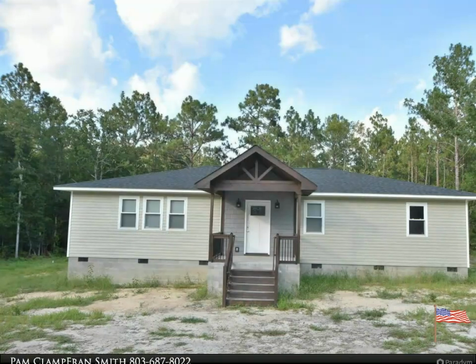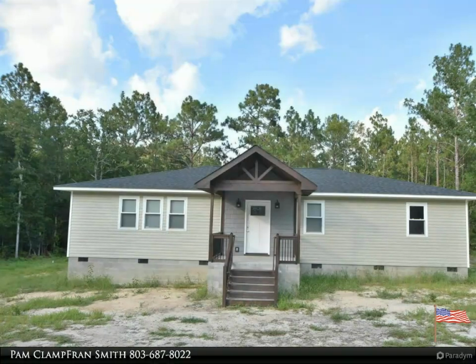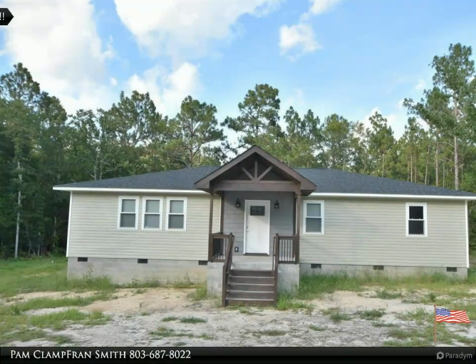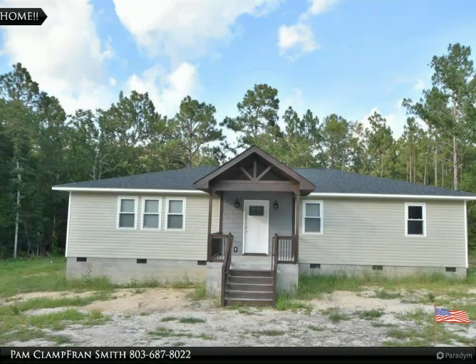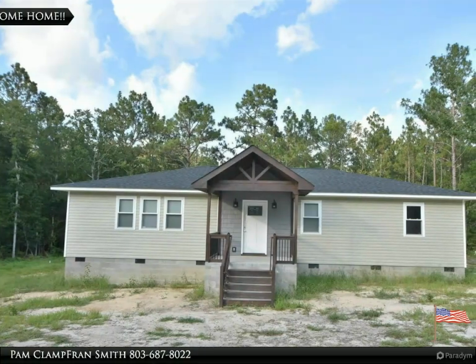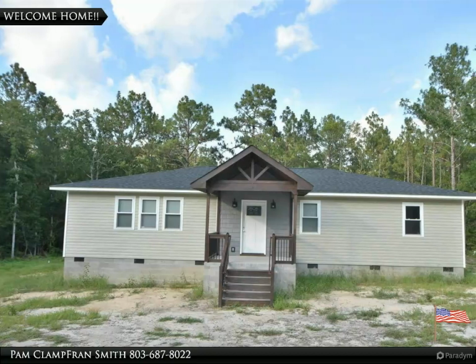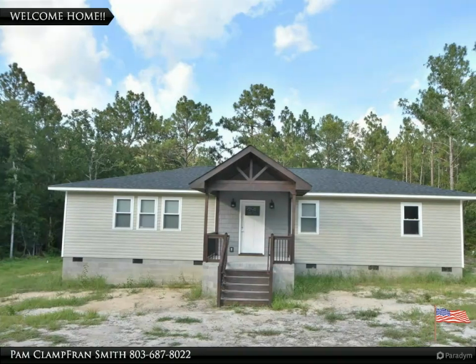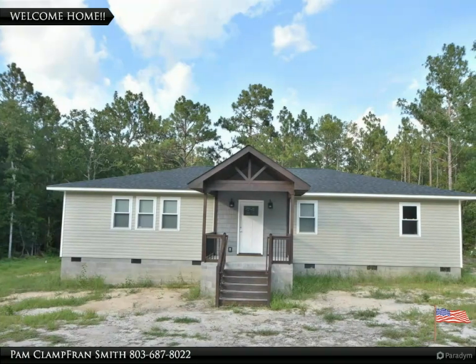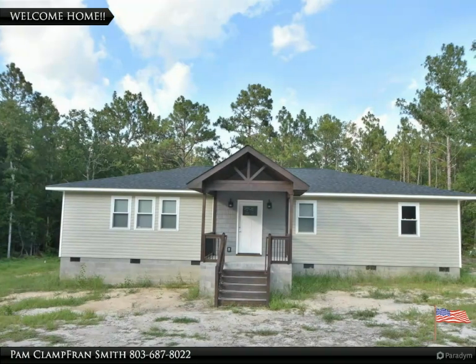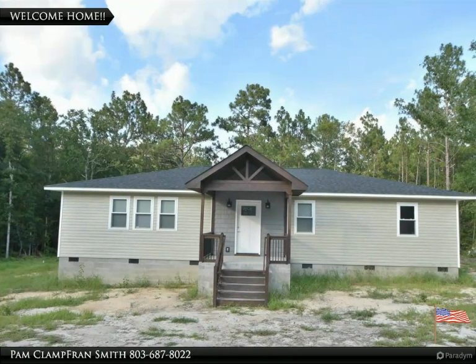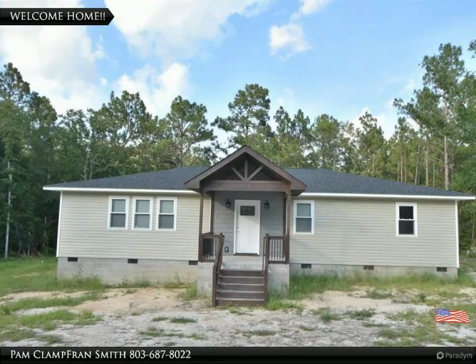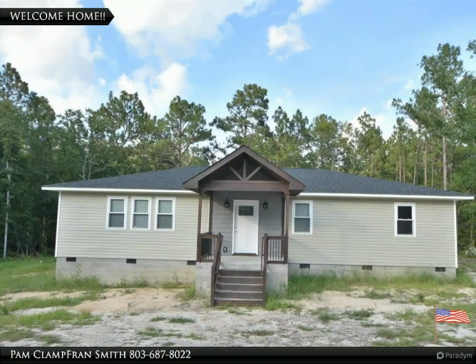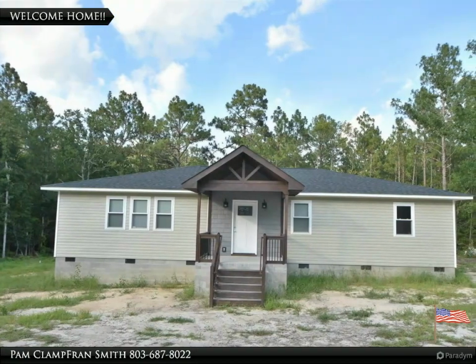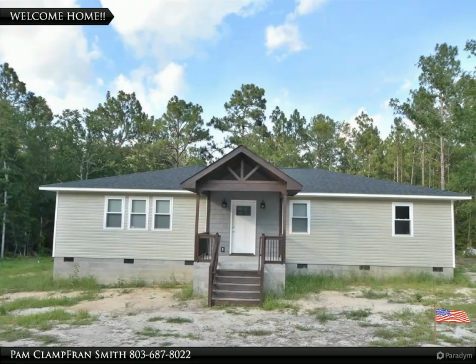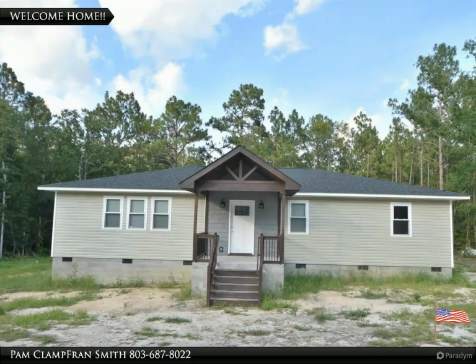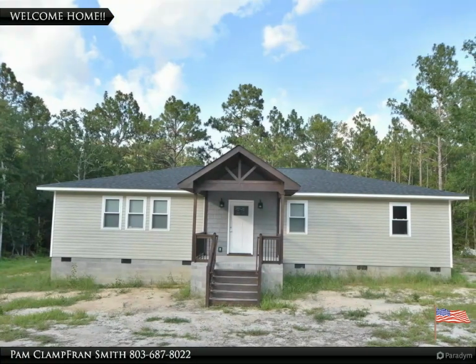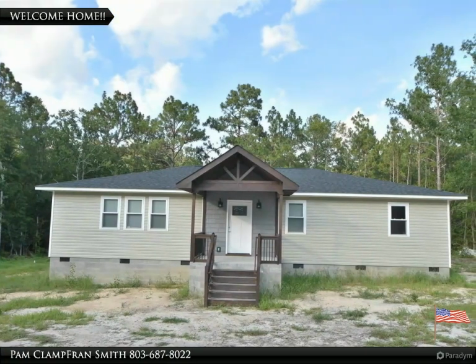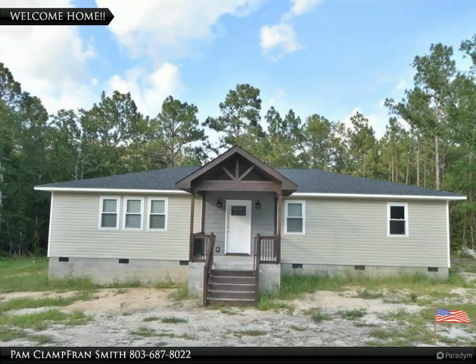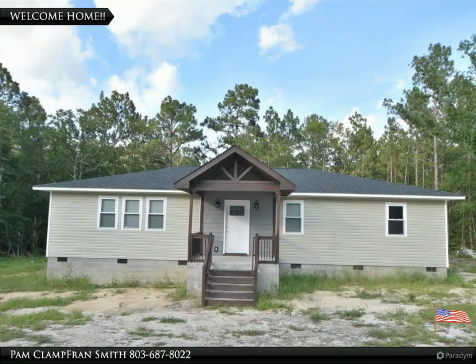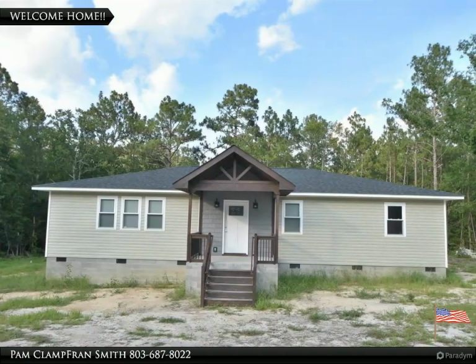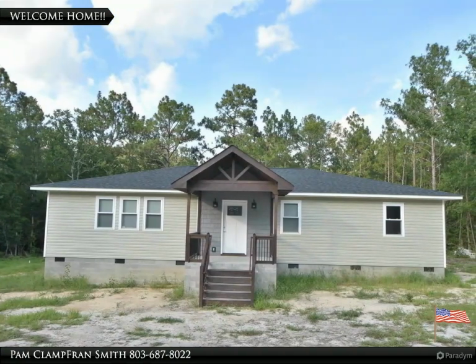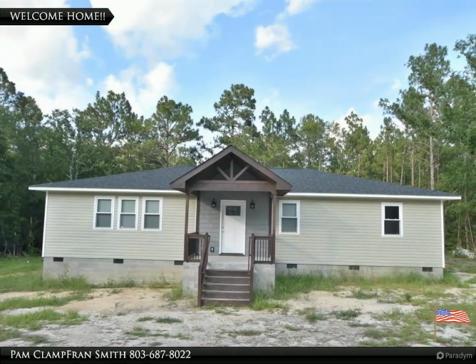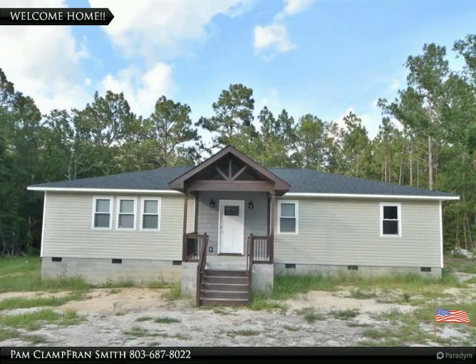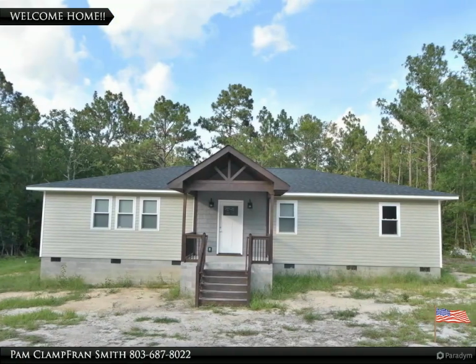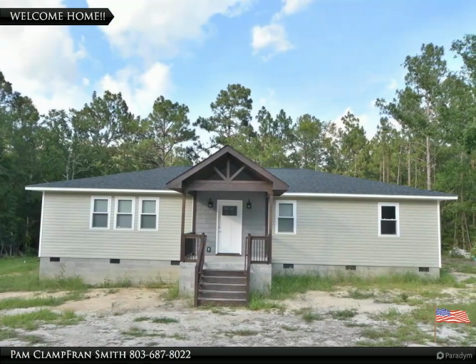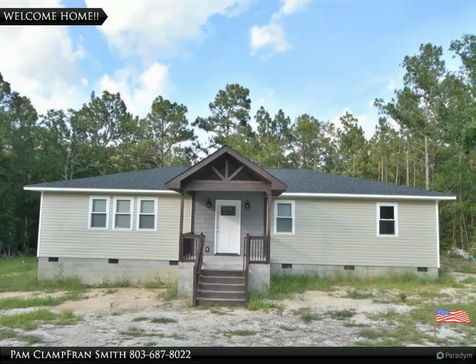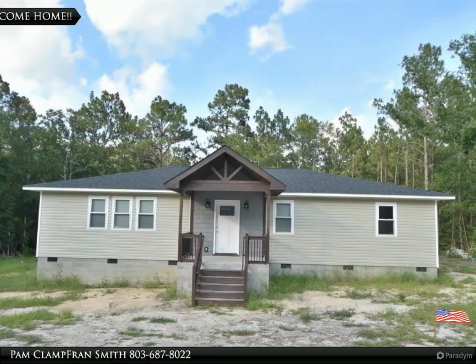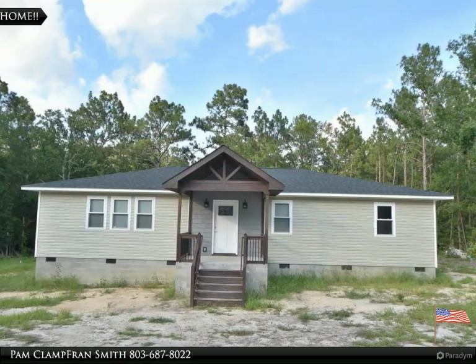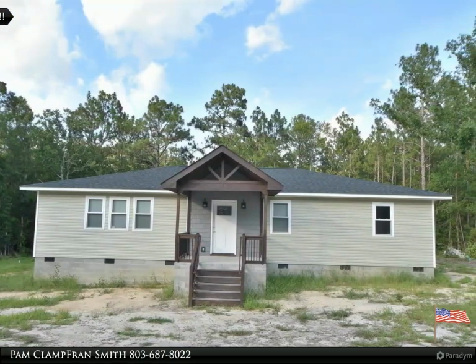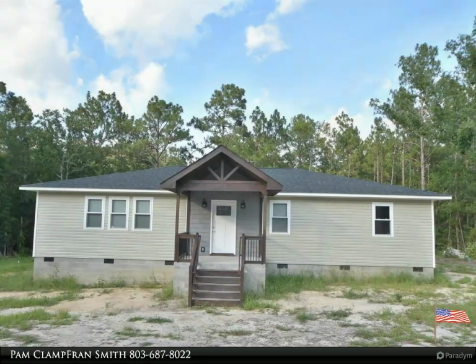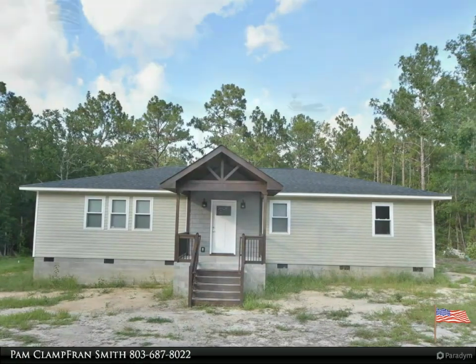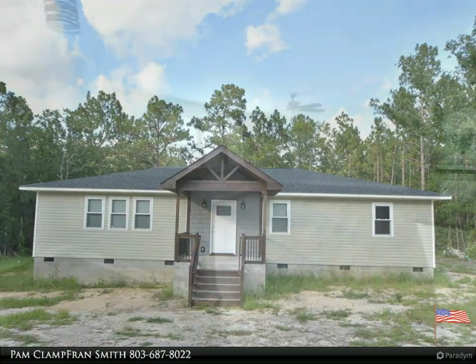Welcome to your dream home, brought to you by American Dream Realty, where dream homes come true.